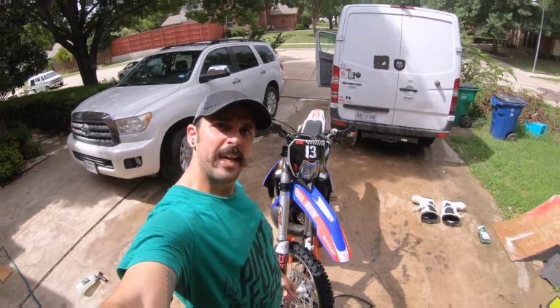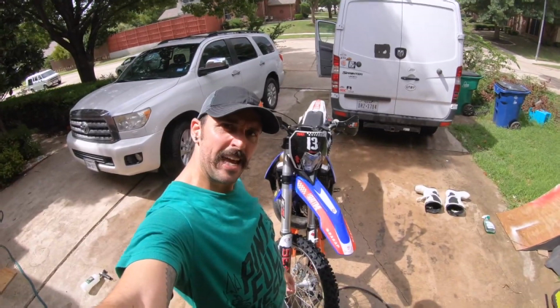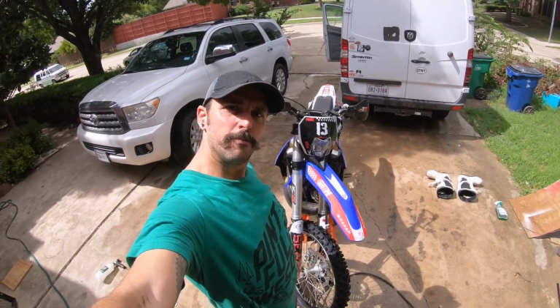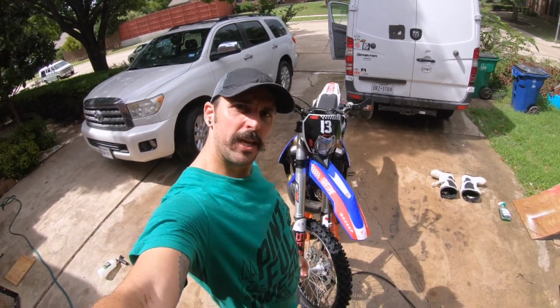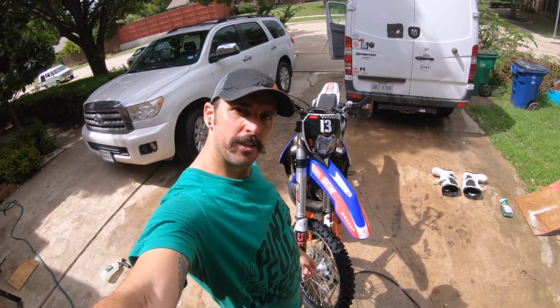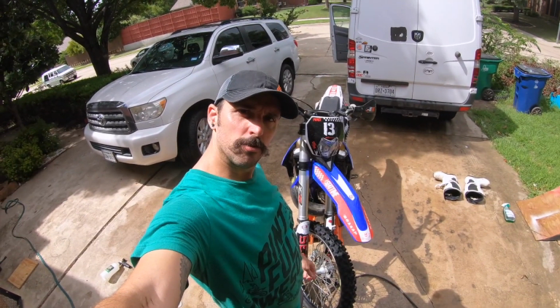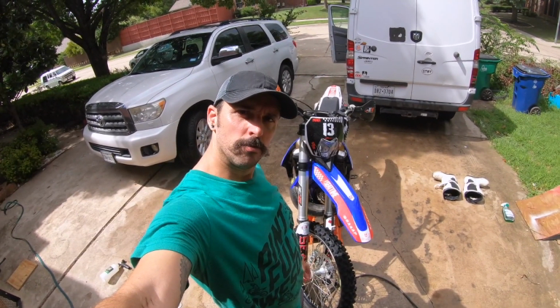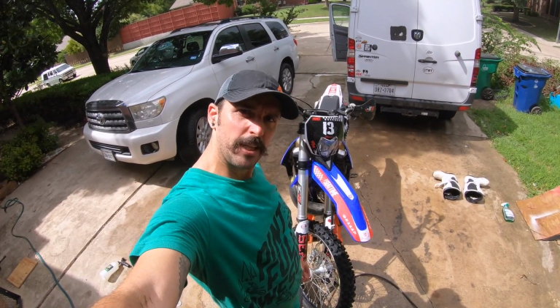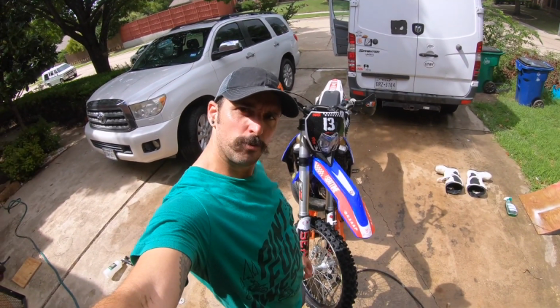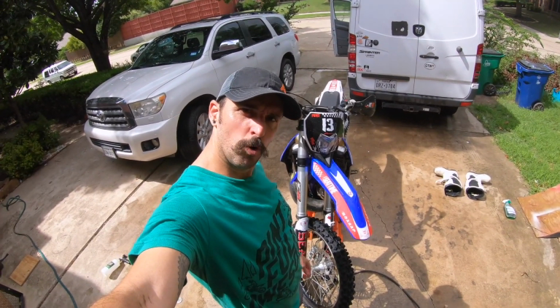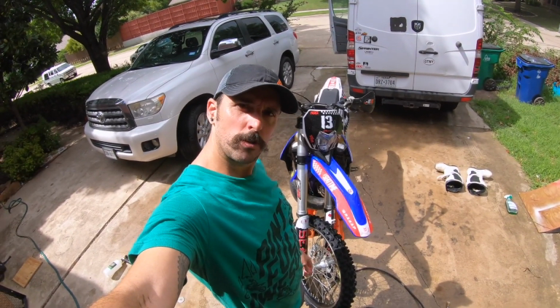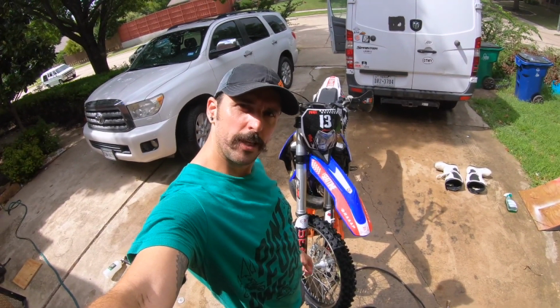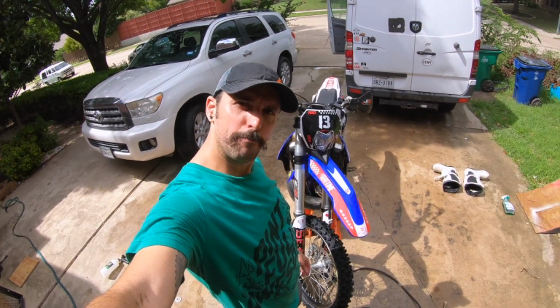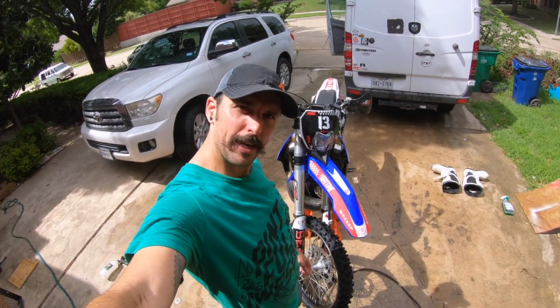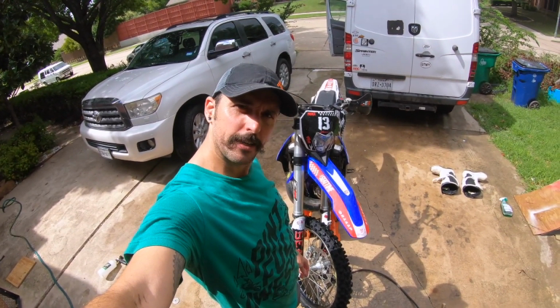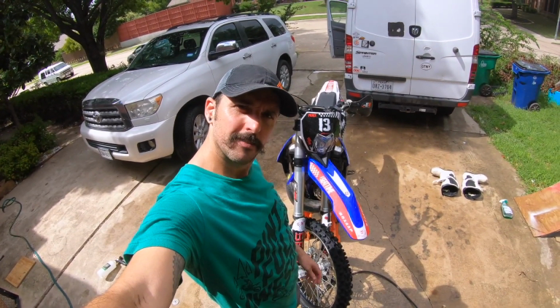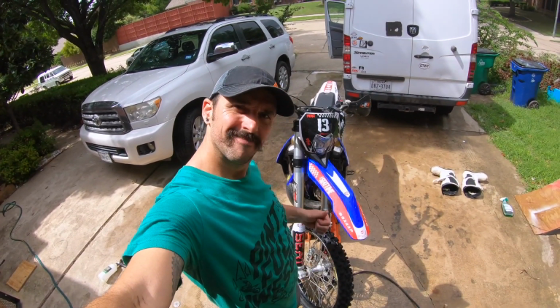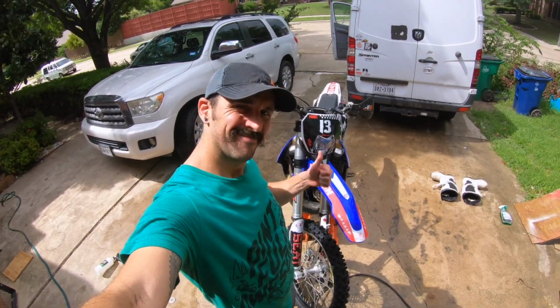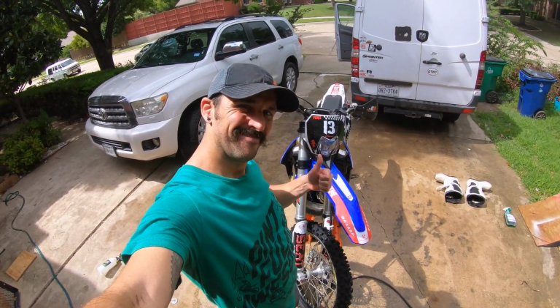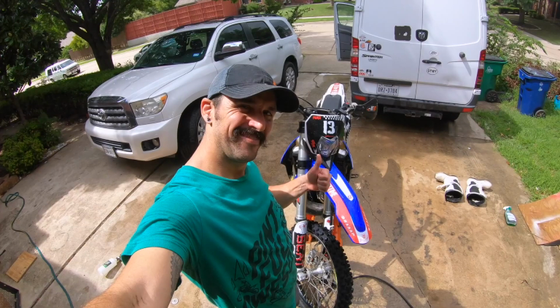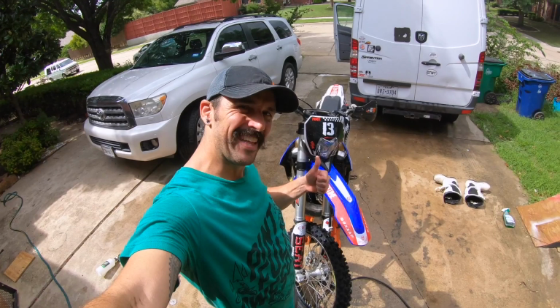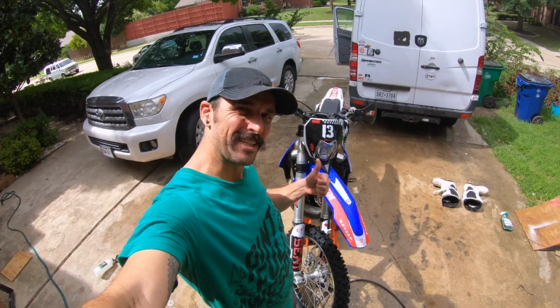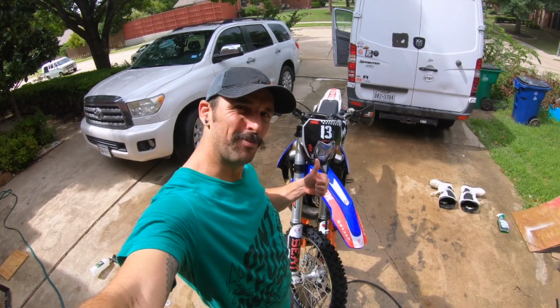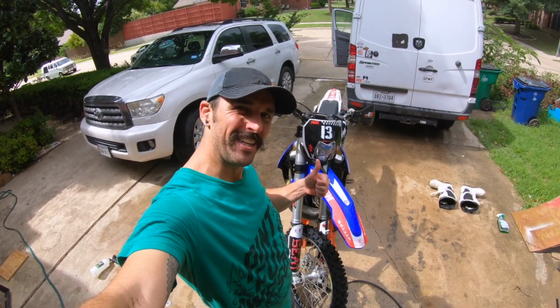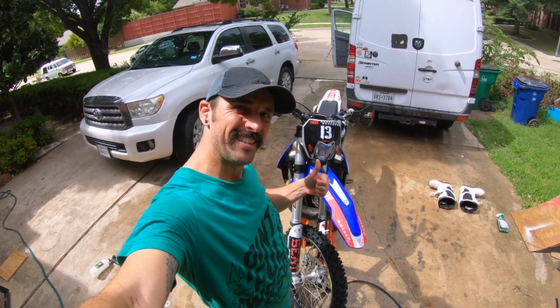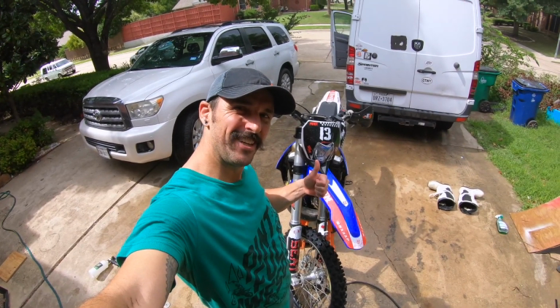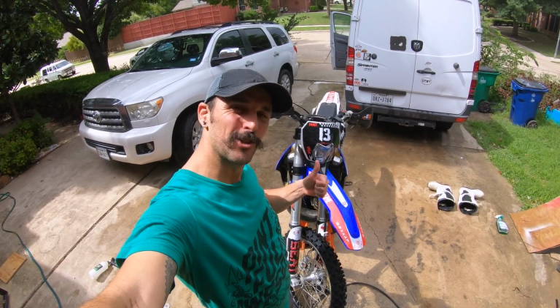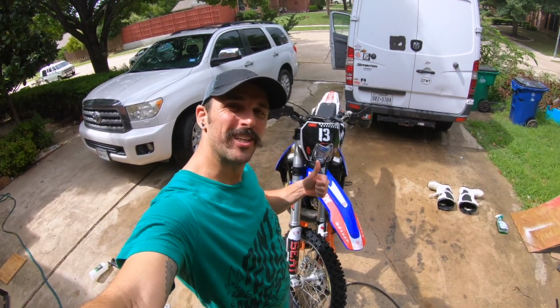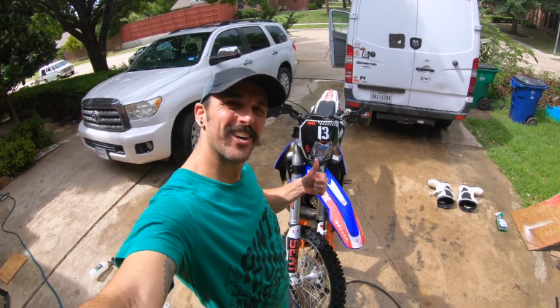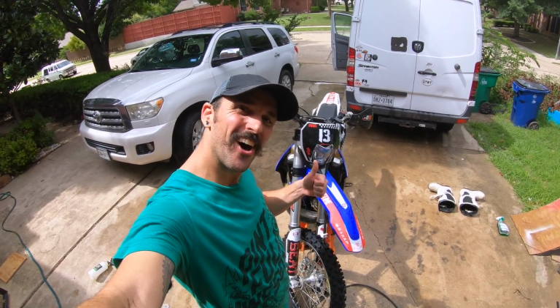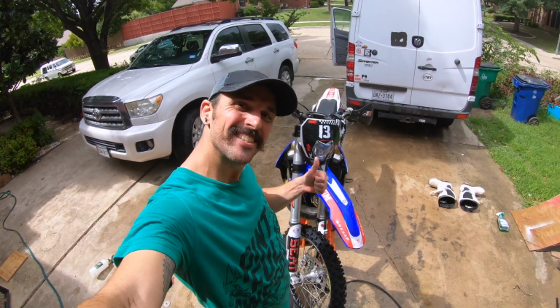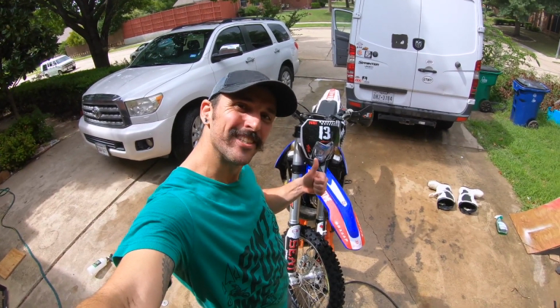Damn Daniel, that's one clean bike. Thanks buddy. Eagle Grit's awesome.